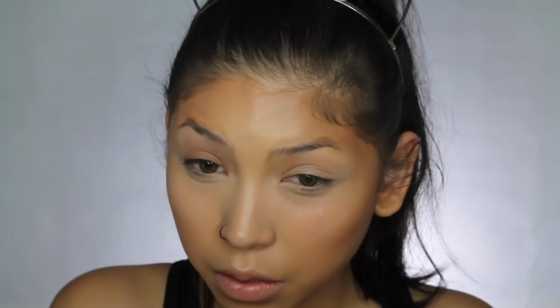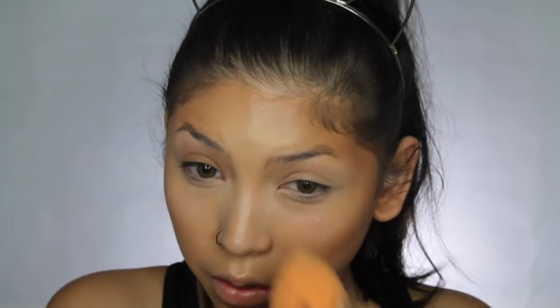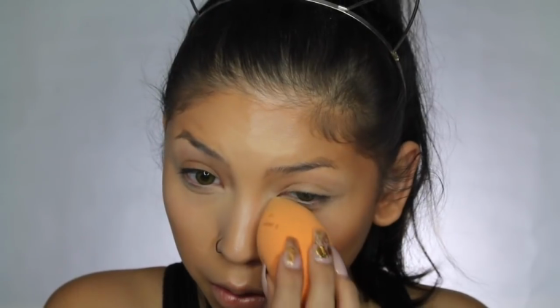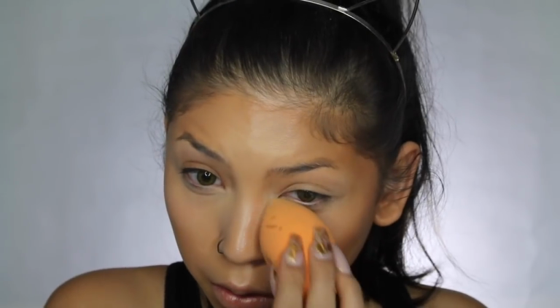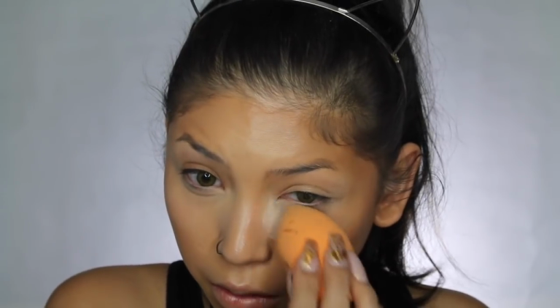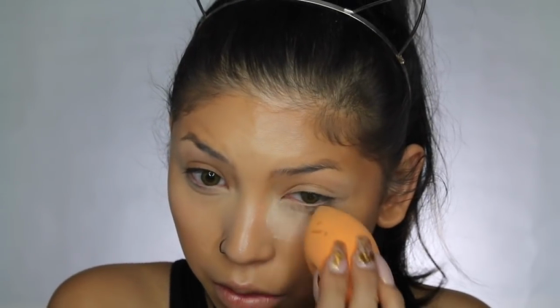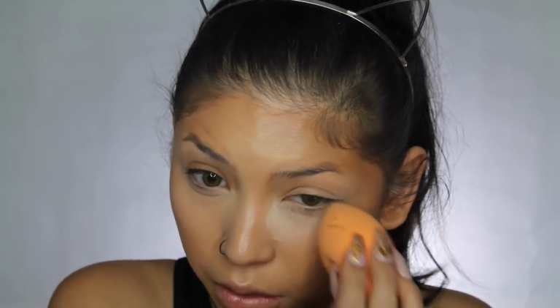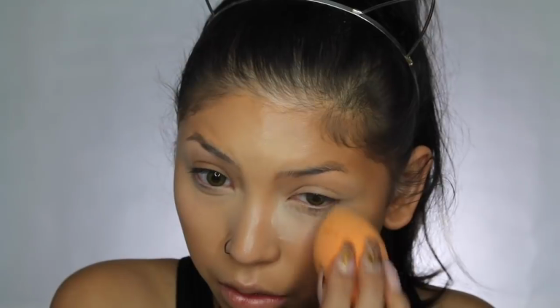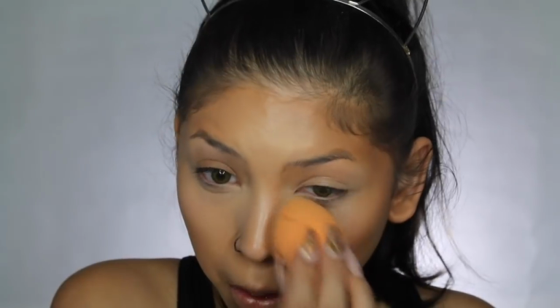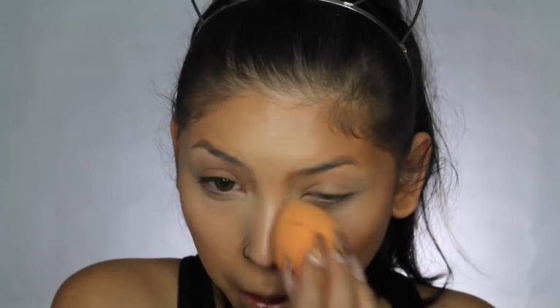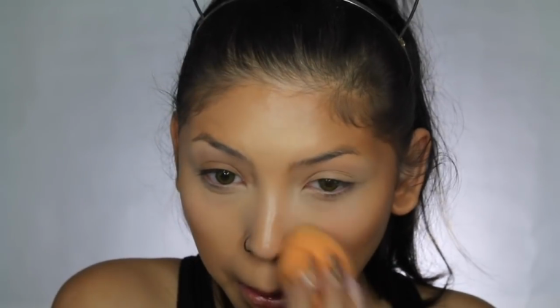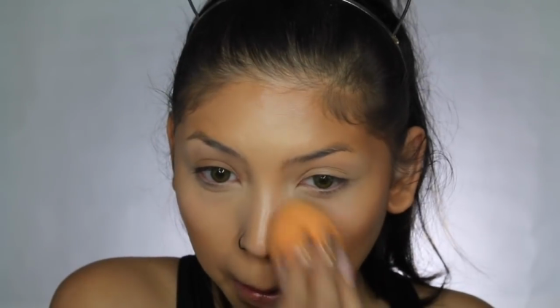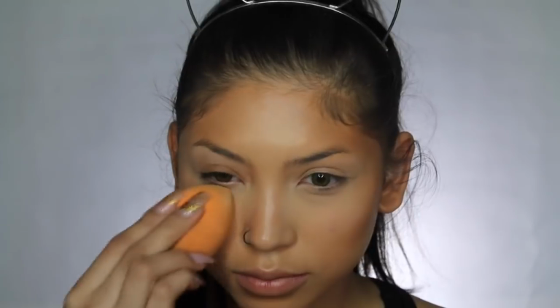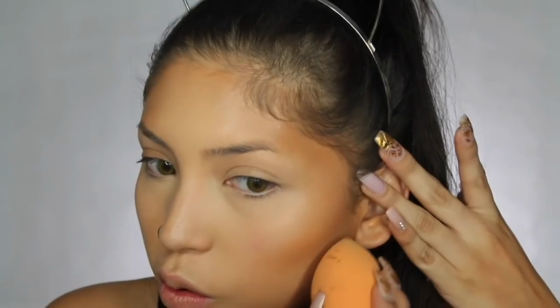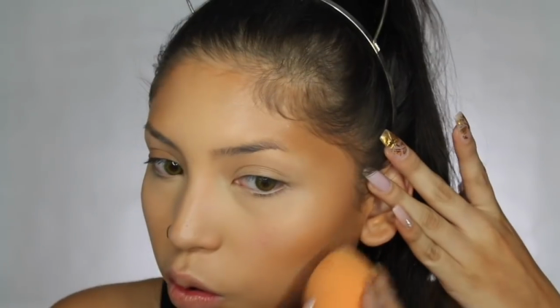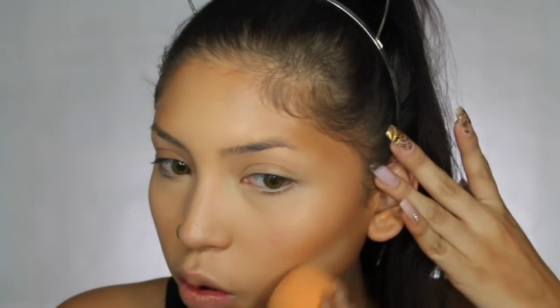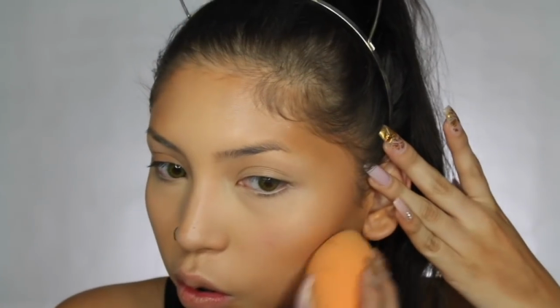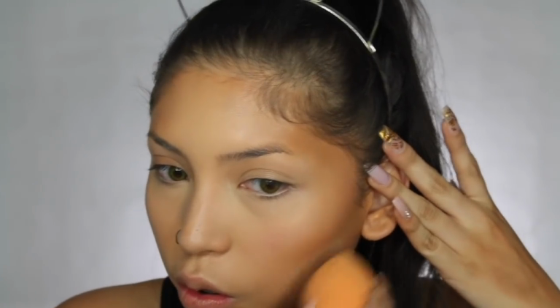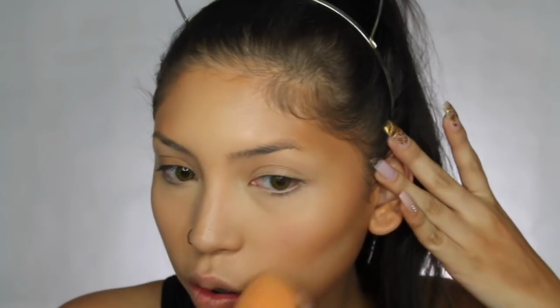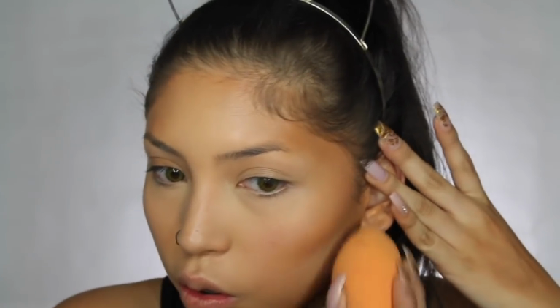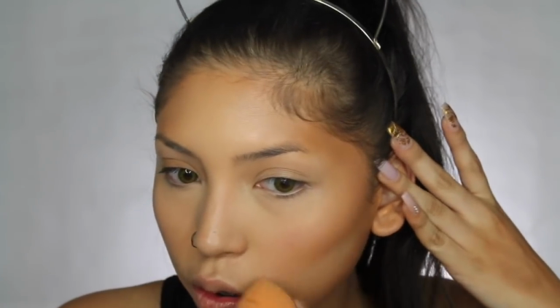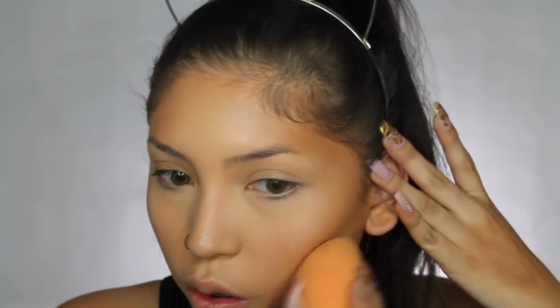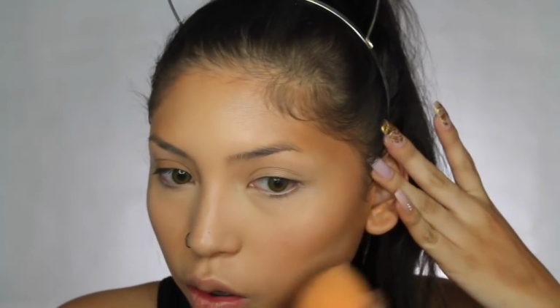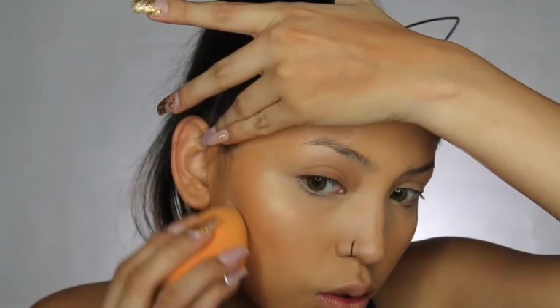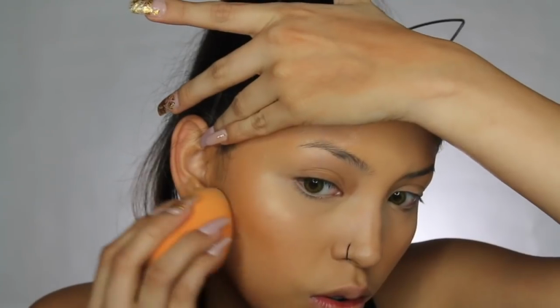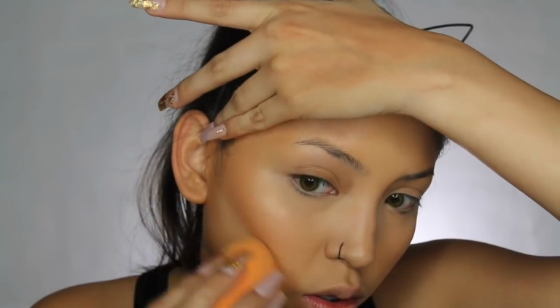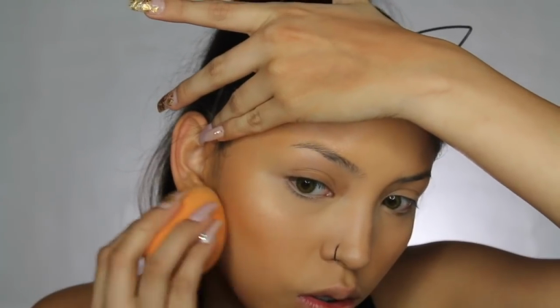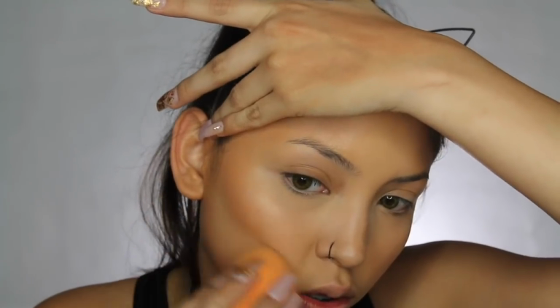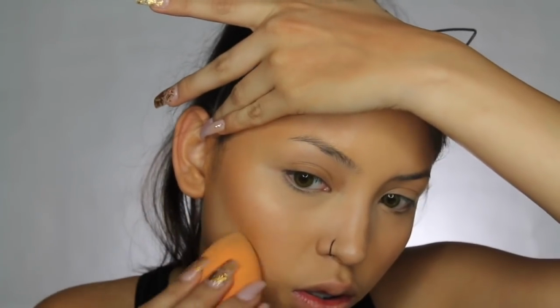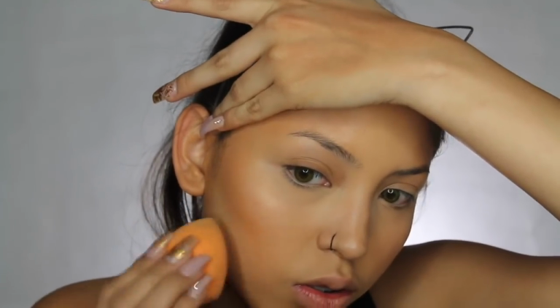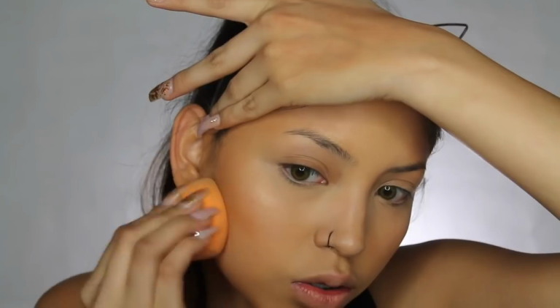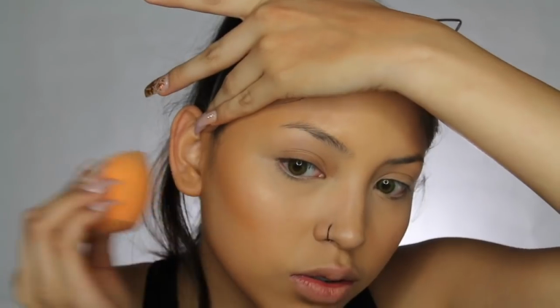Before we move on, I'm going to powder down the face a little bit, just under my eyes so I don't crease, and I'm going to clean up that cream contour that we did earlier.